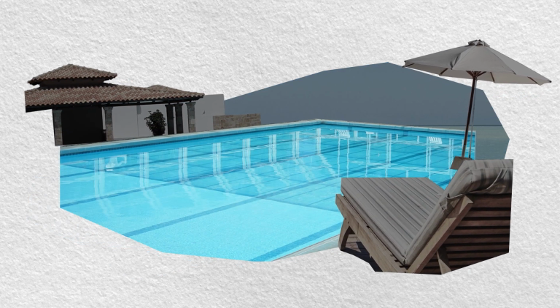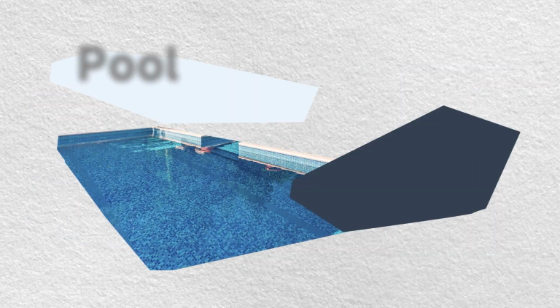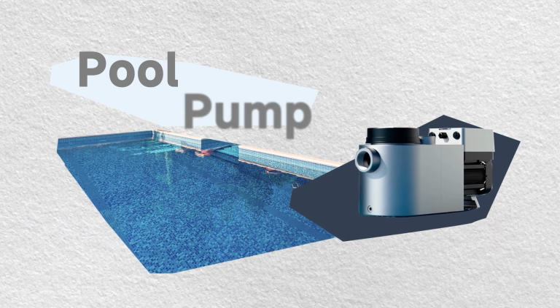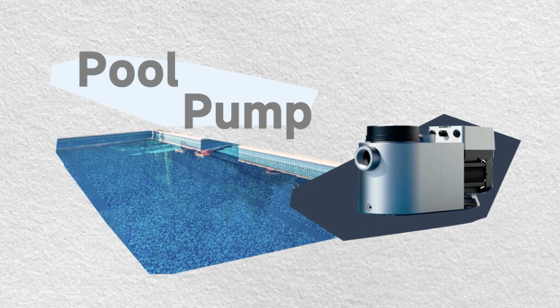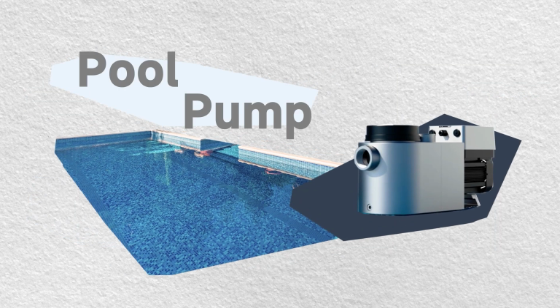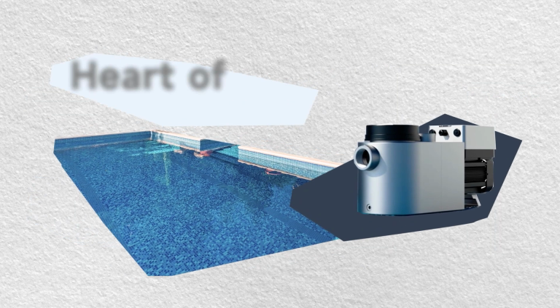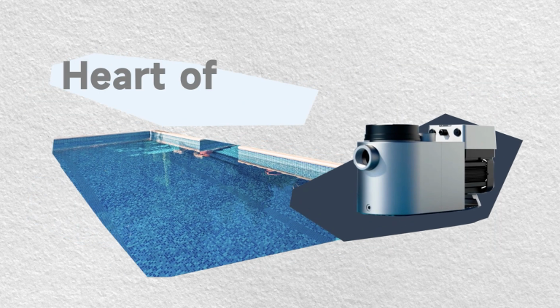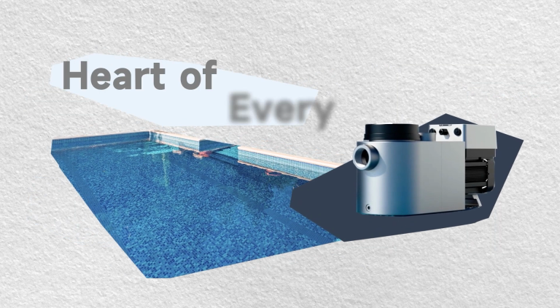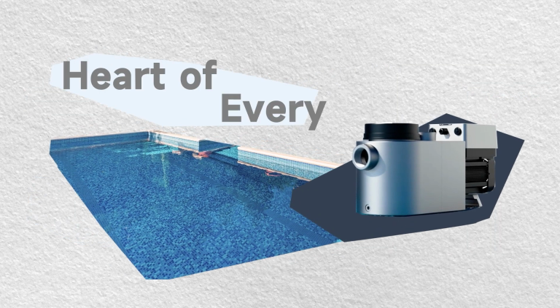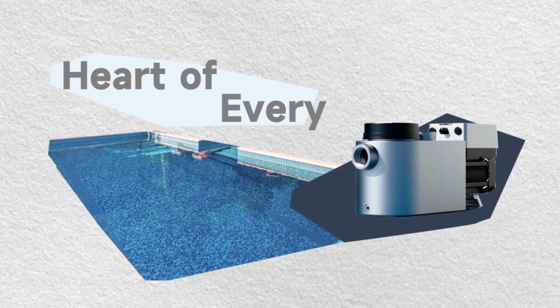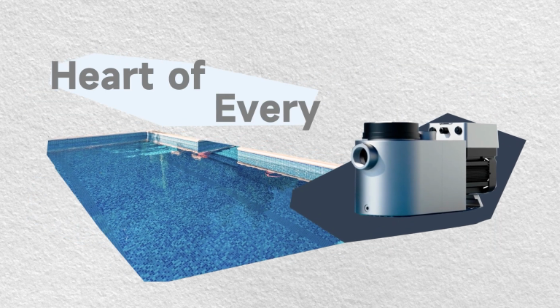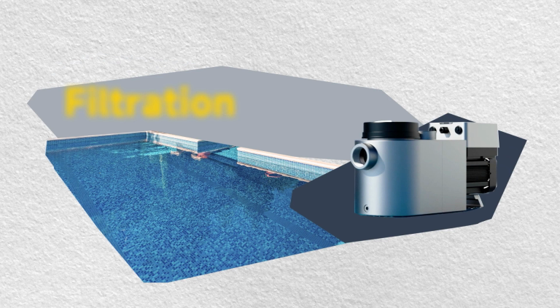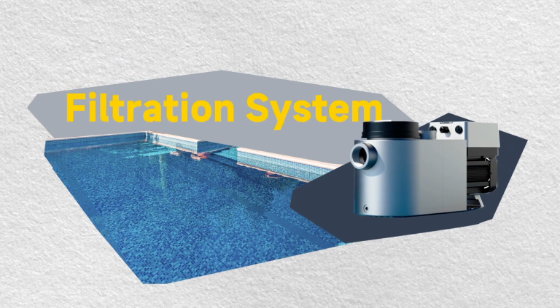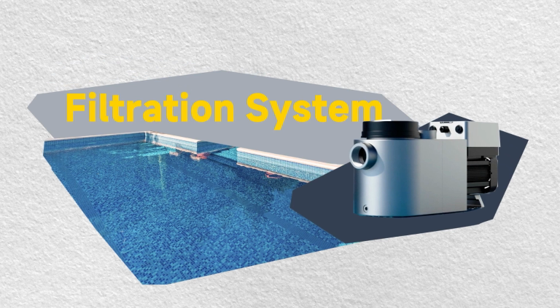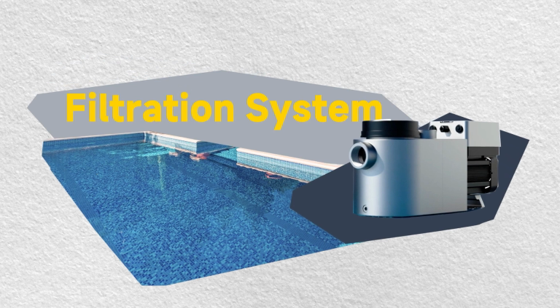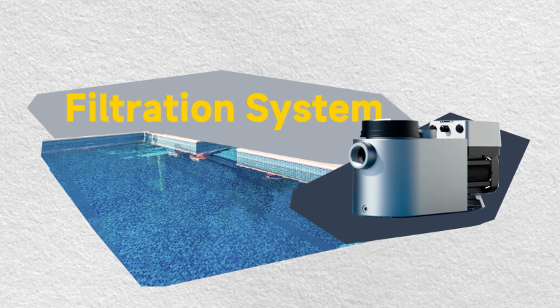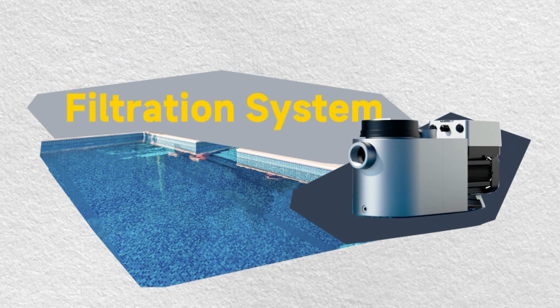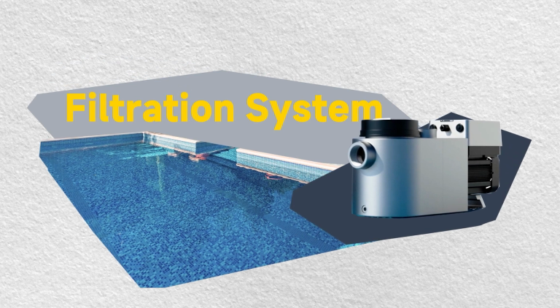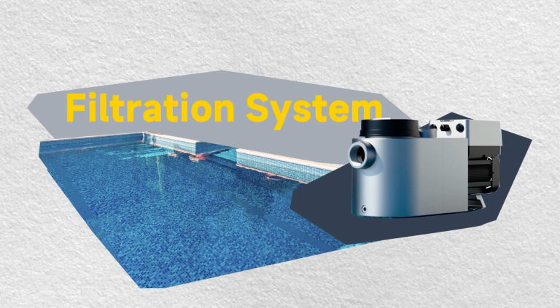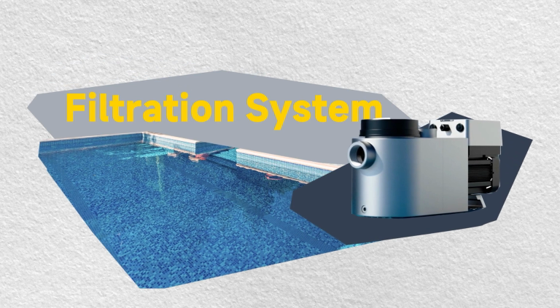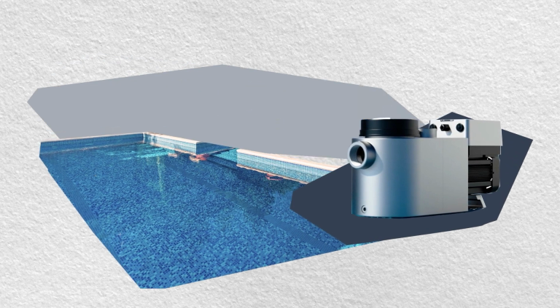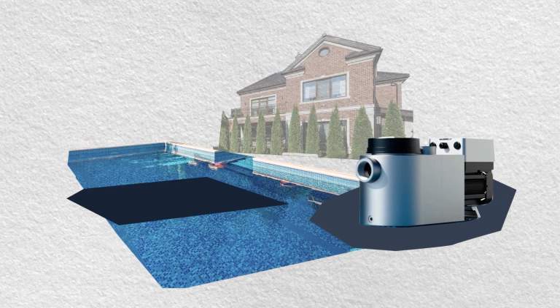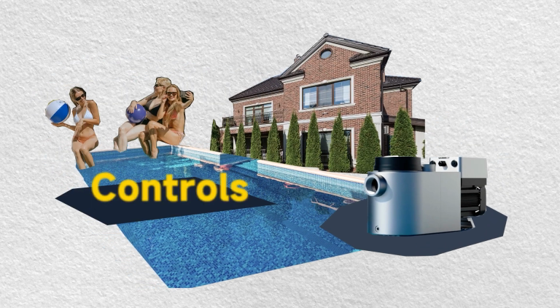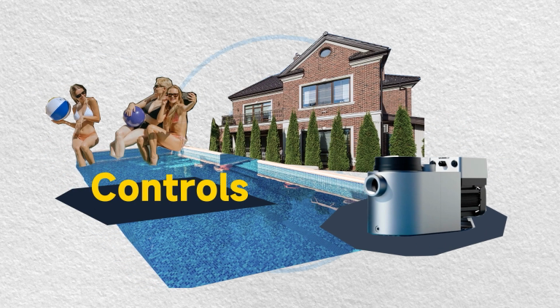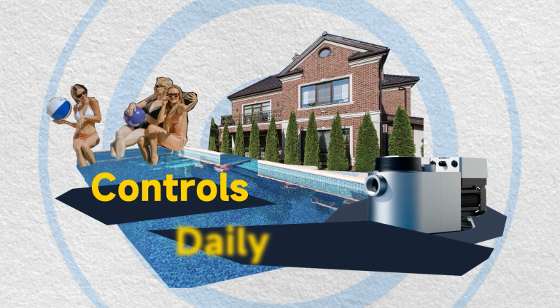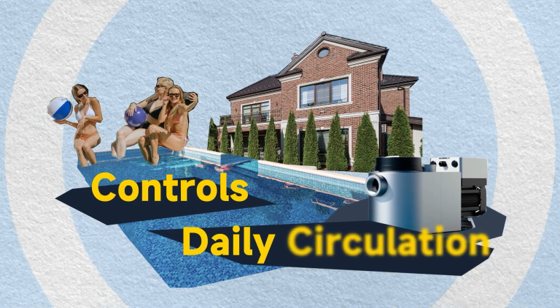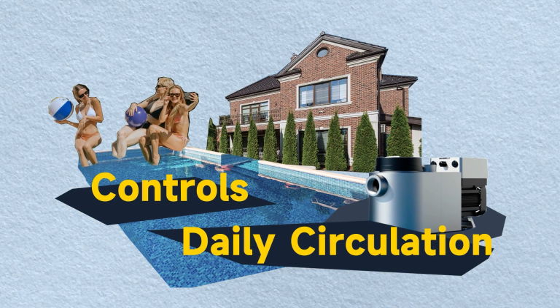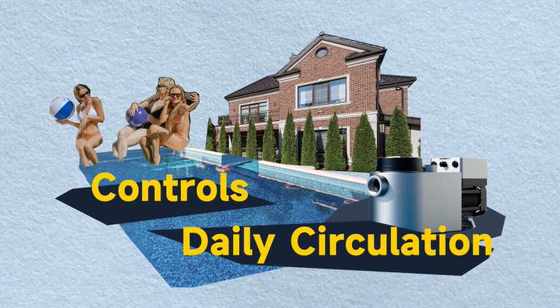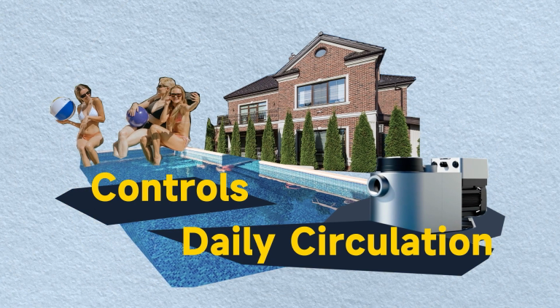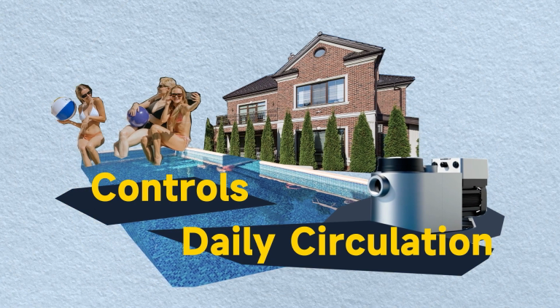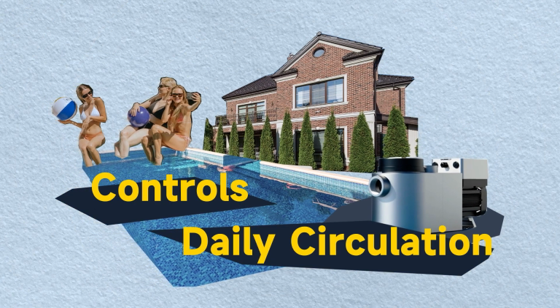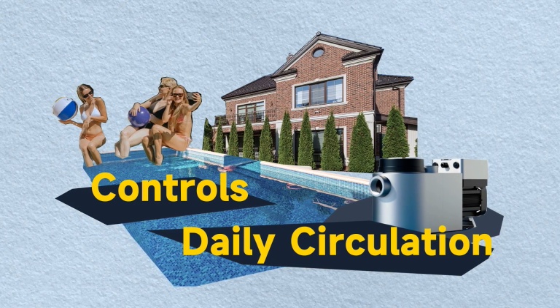Pool pump is the heart of every swimming pool's filtration system. It controls the pool's daily circulation.